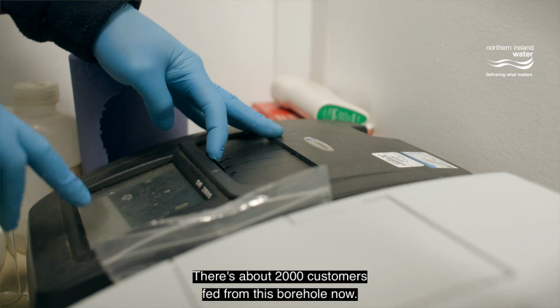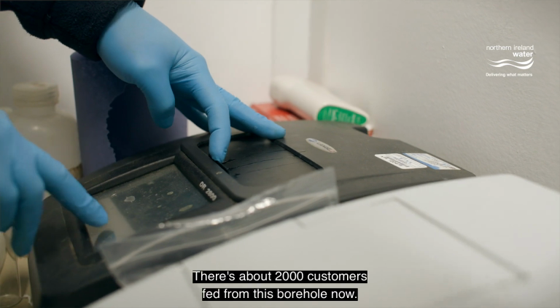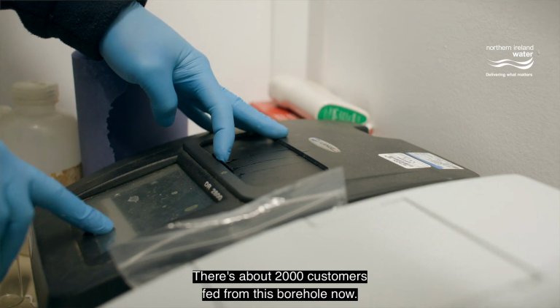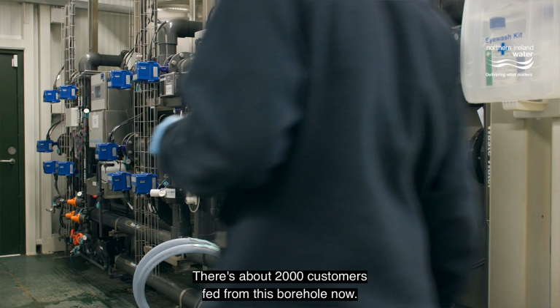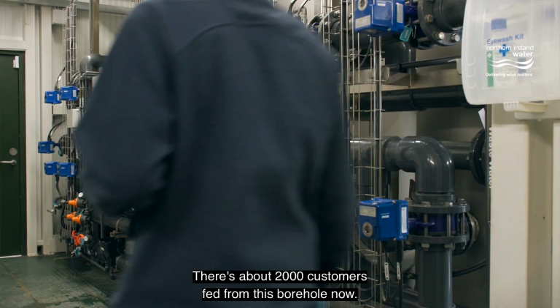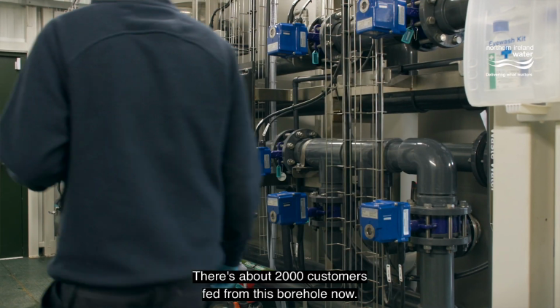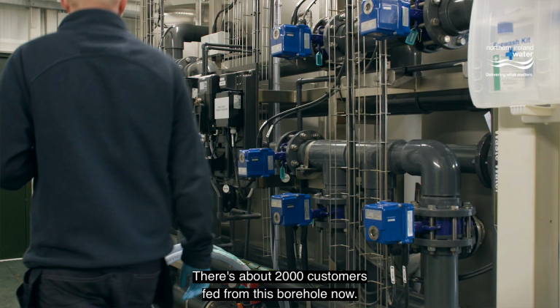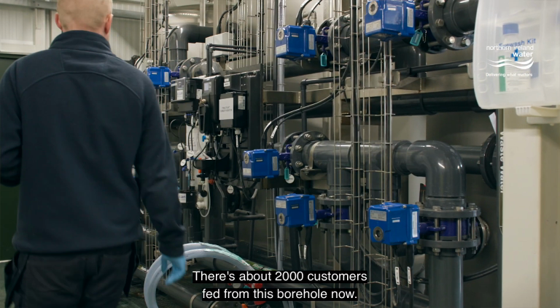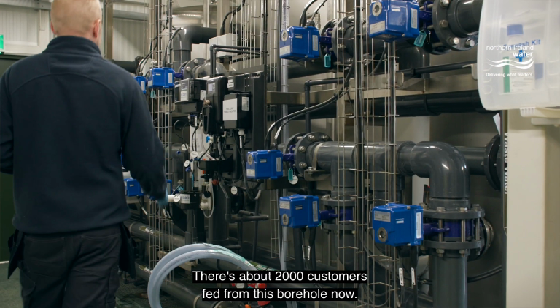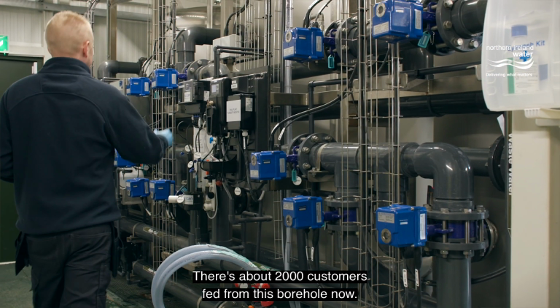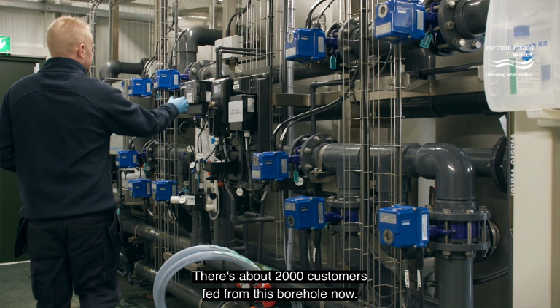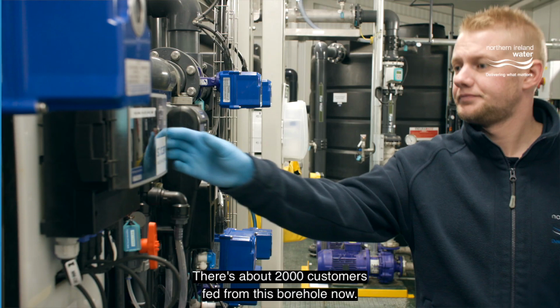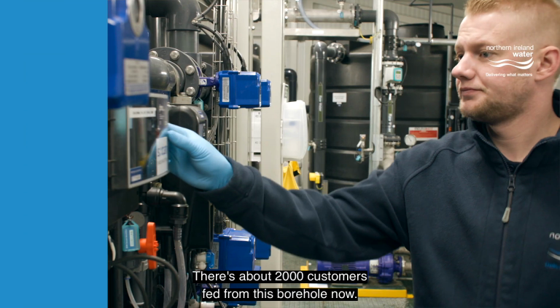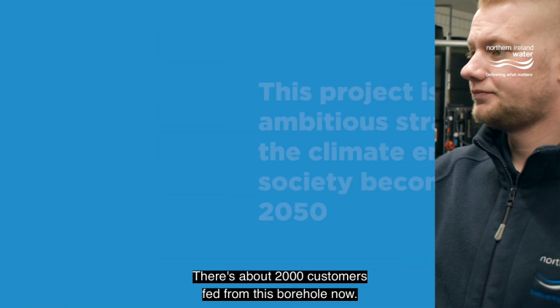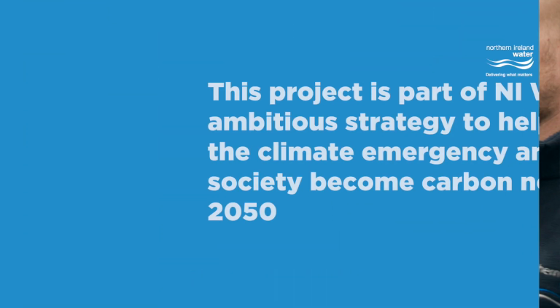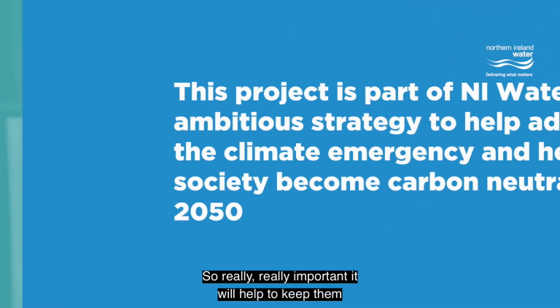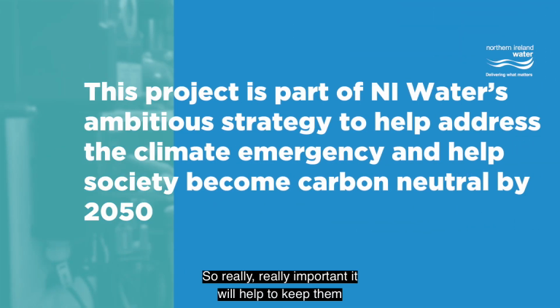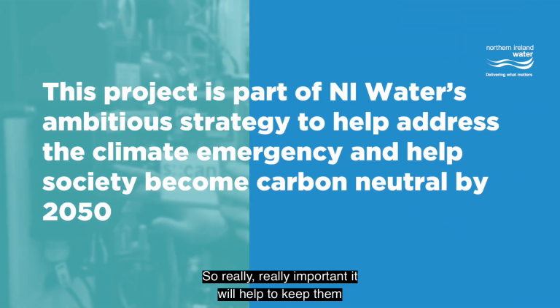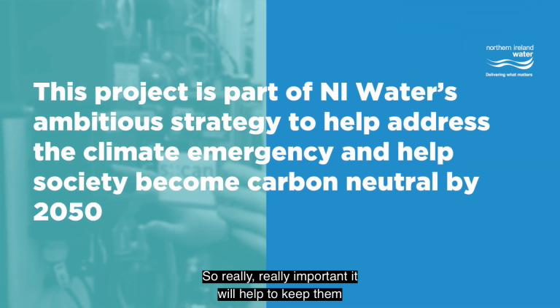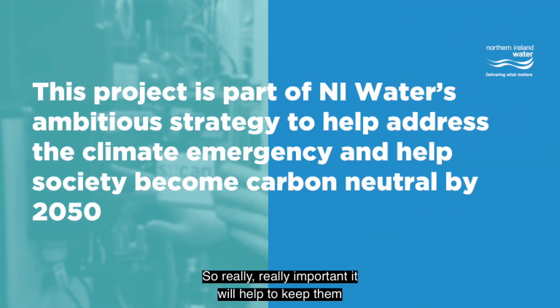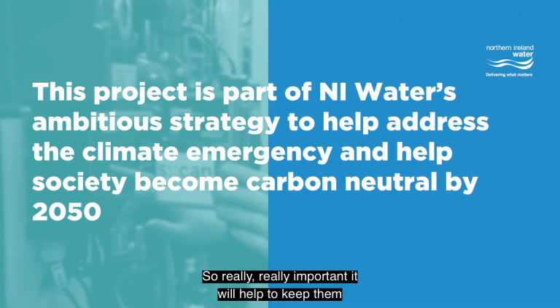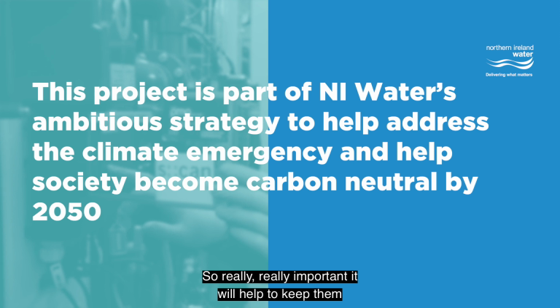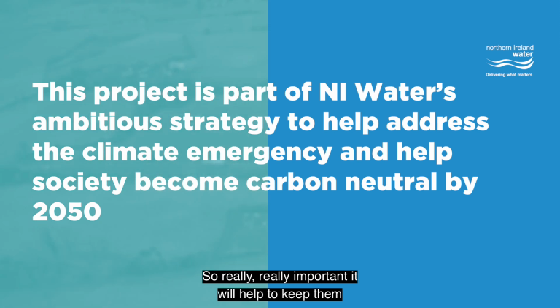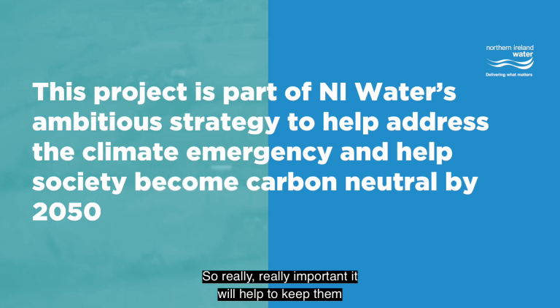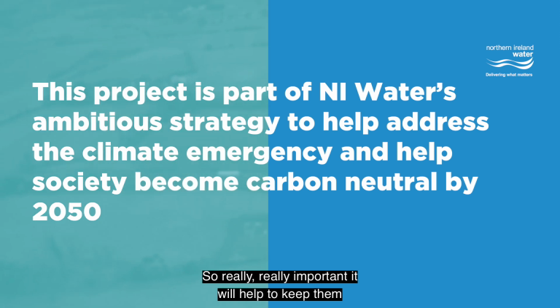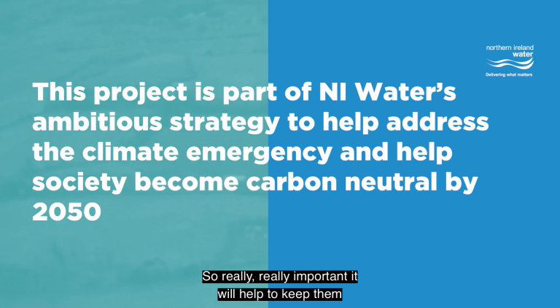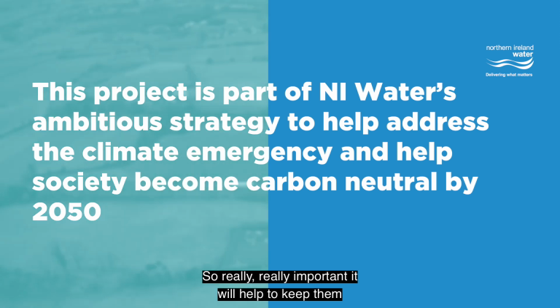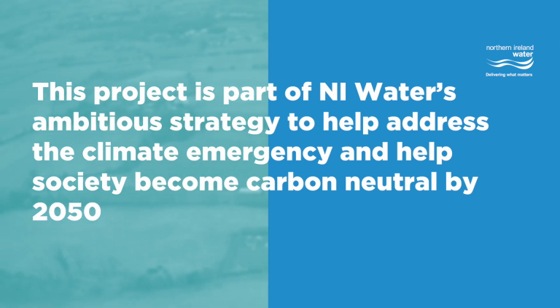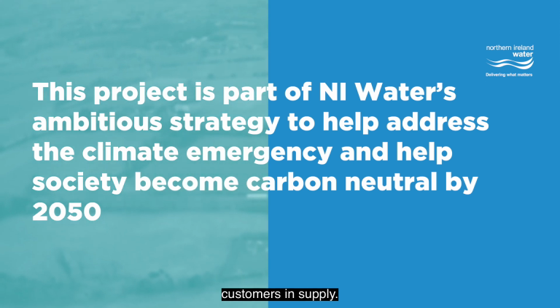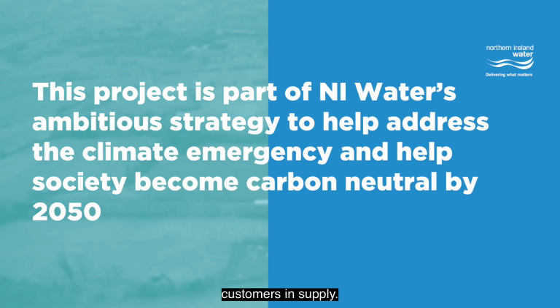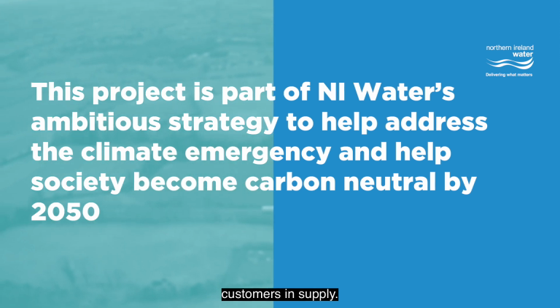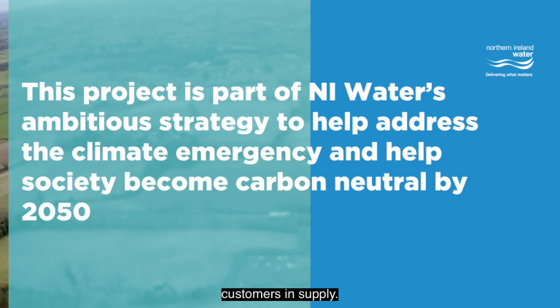There are about 2,000 customers fed from this borehole now, so it's really important — it will help to keep those customers in supply.